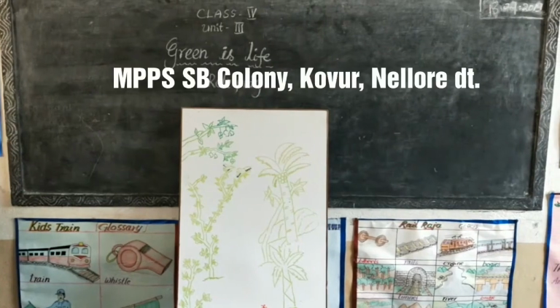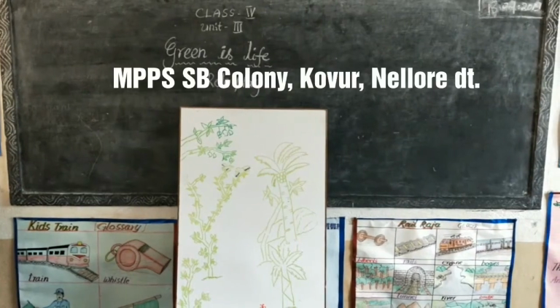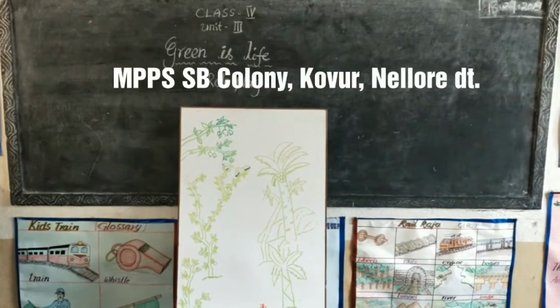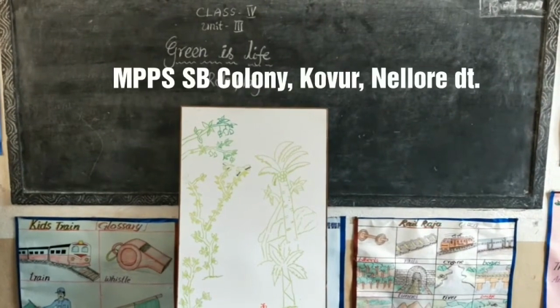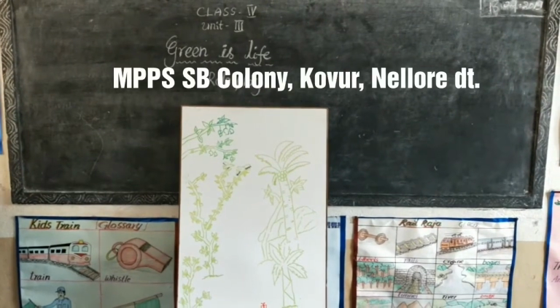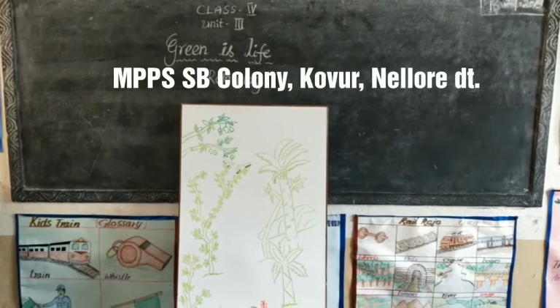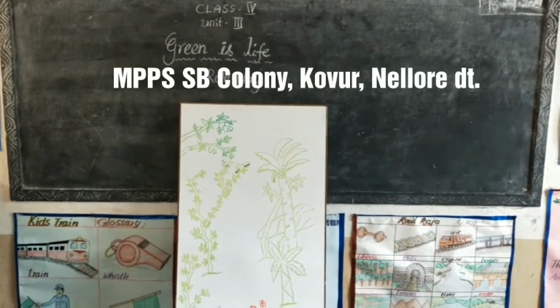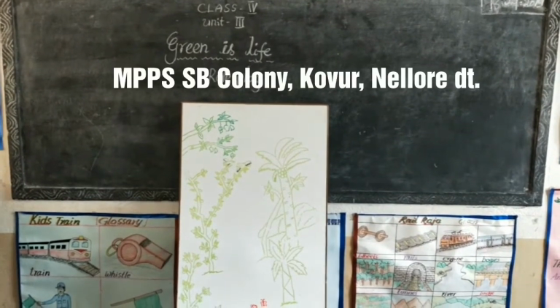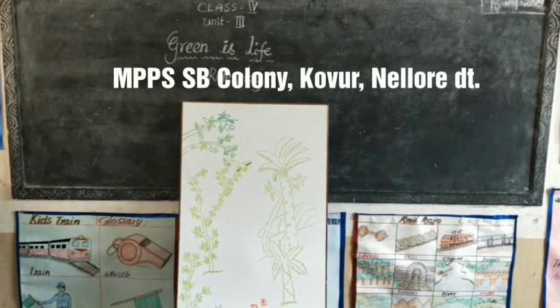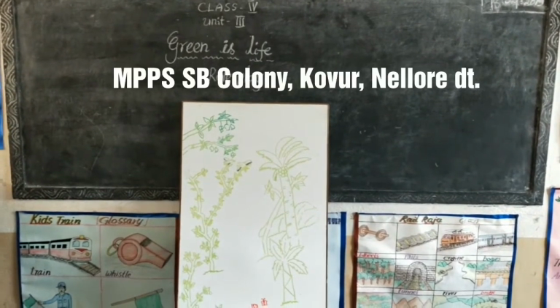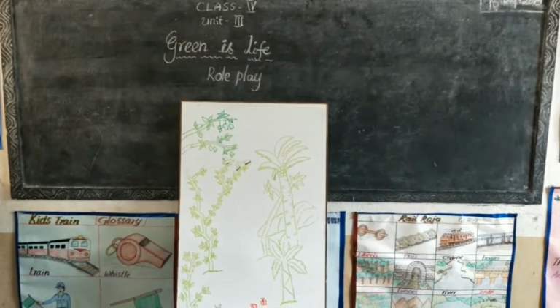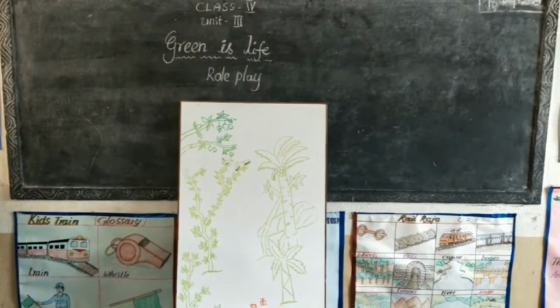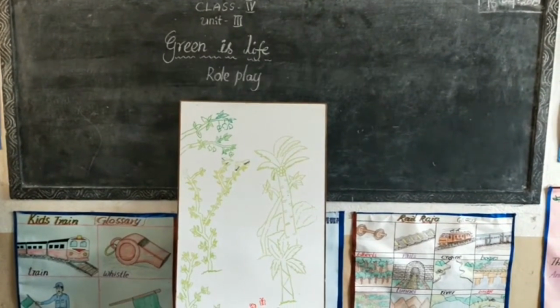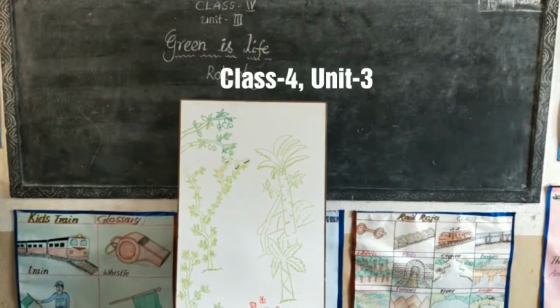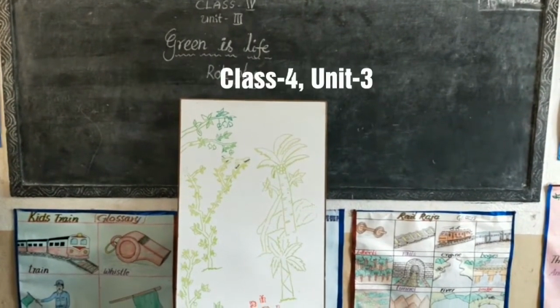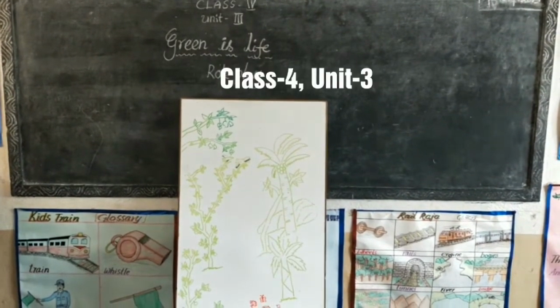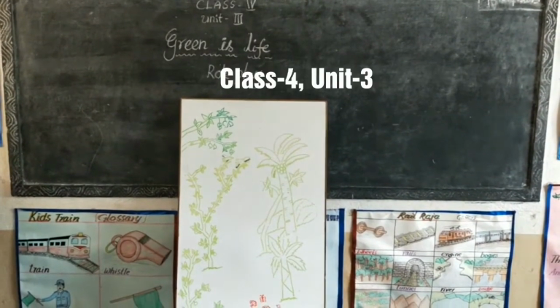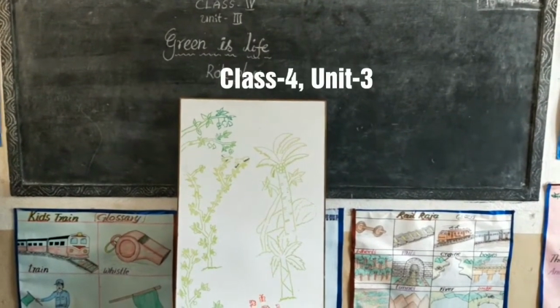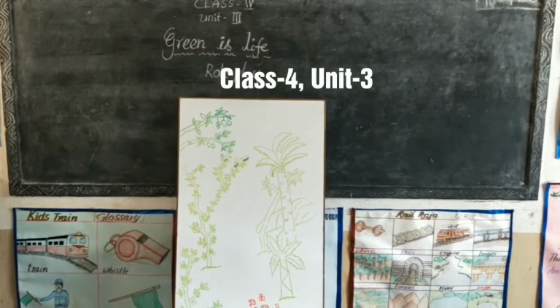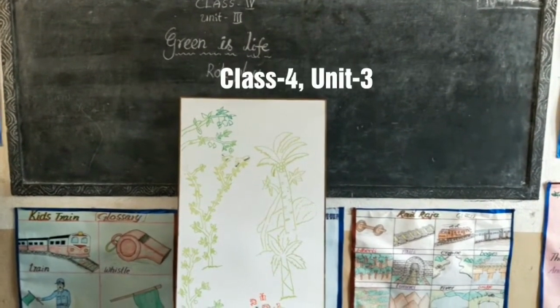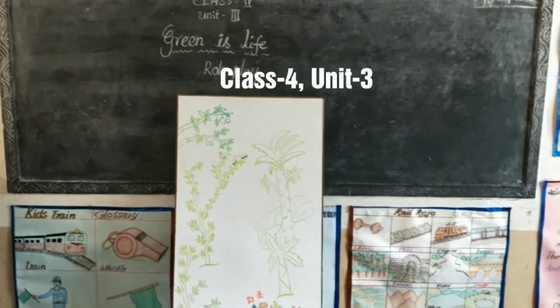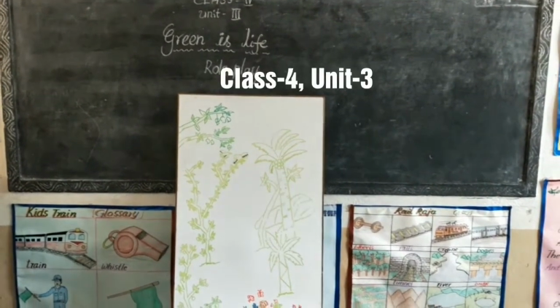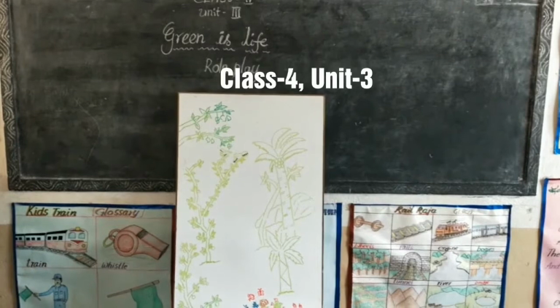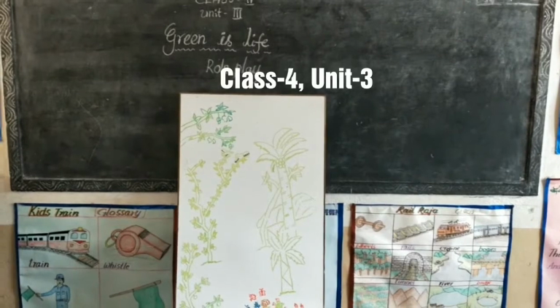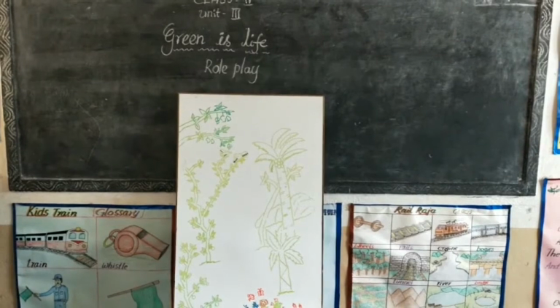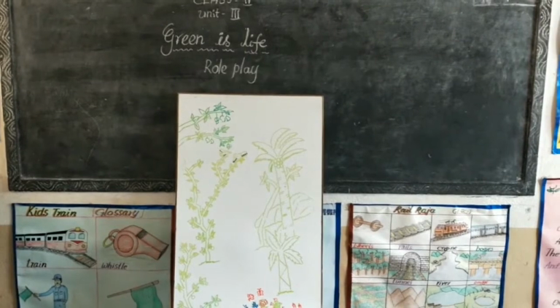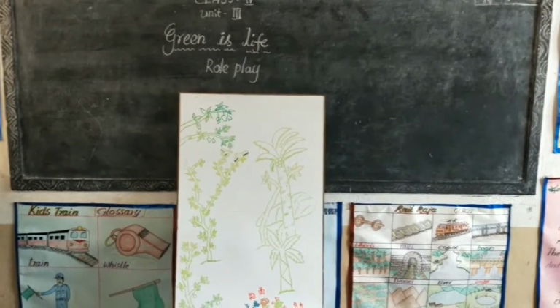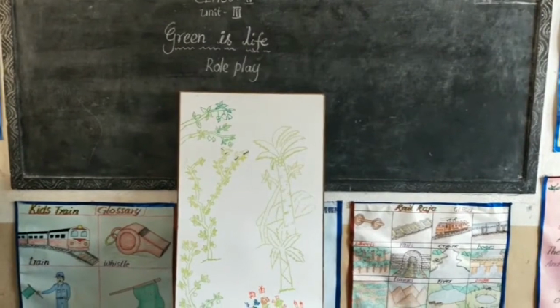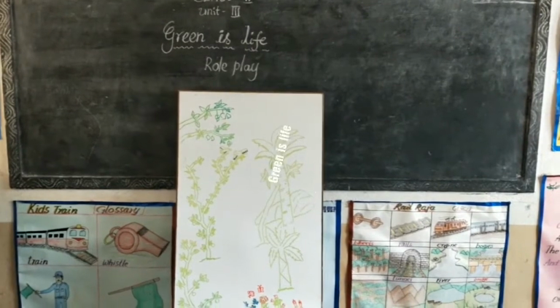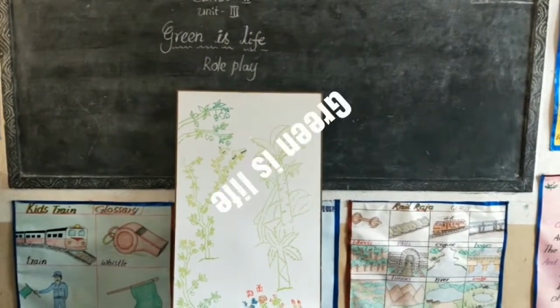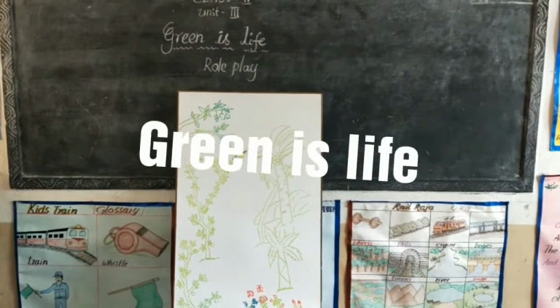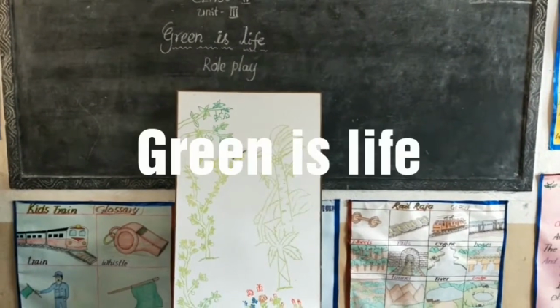Class 4, Unit 3, Reading Card: Green is Life.